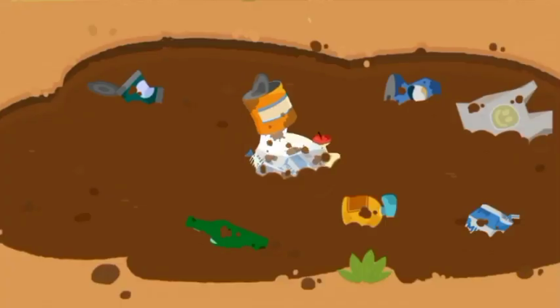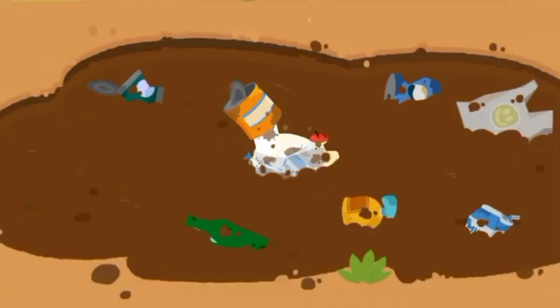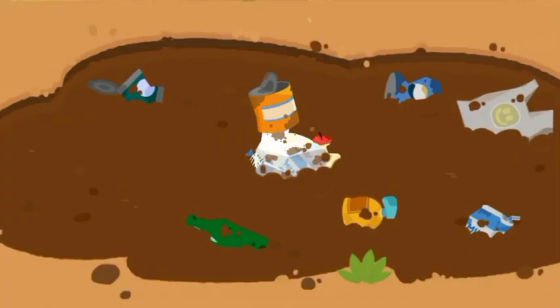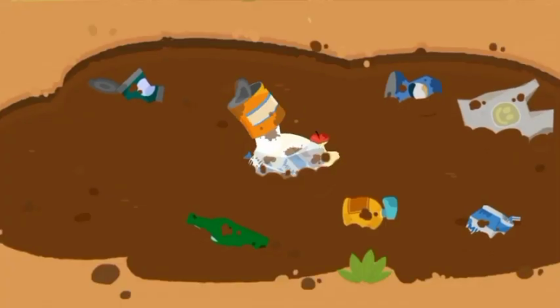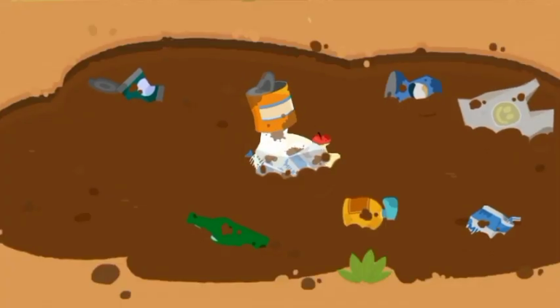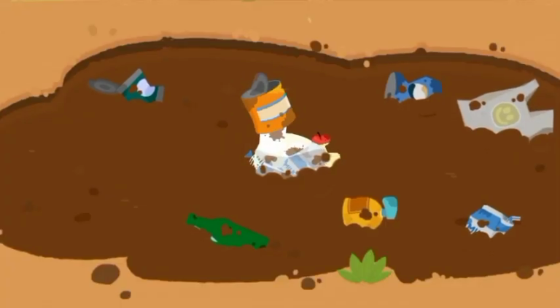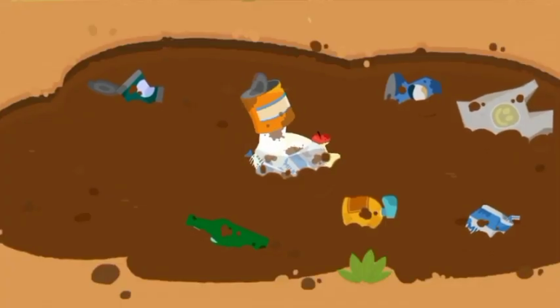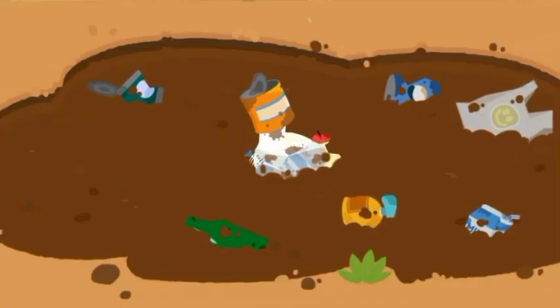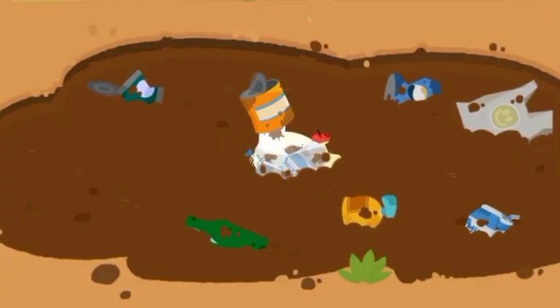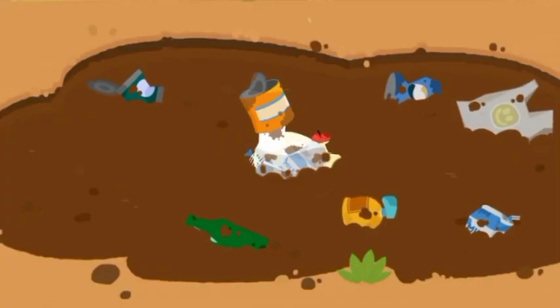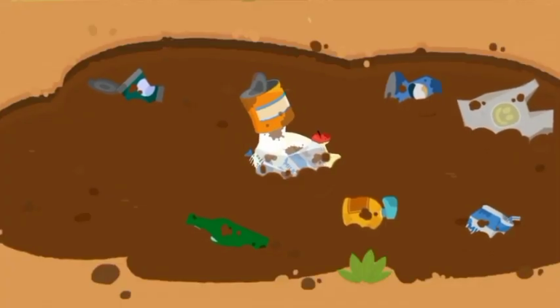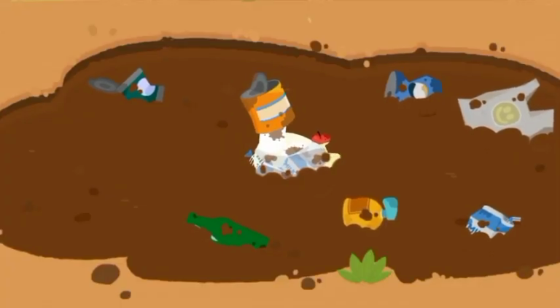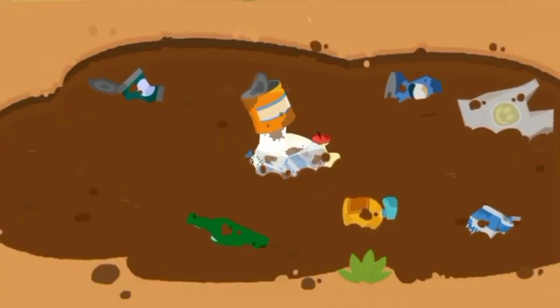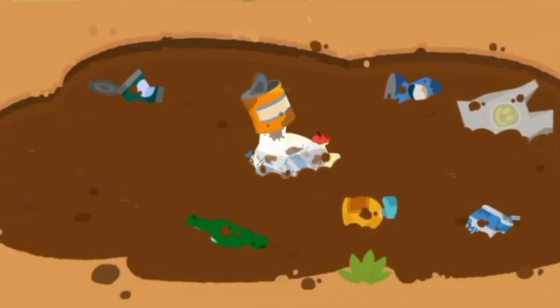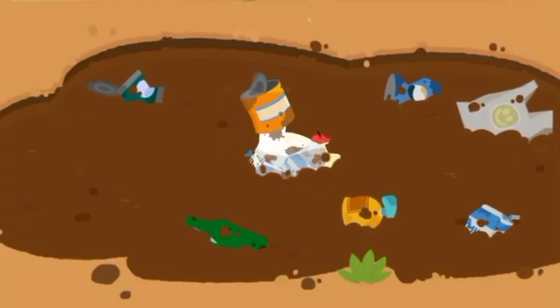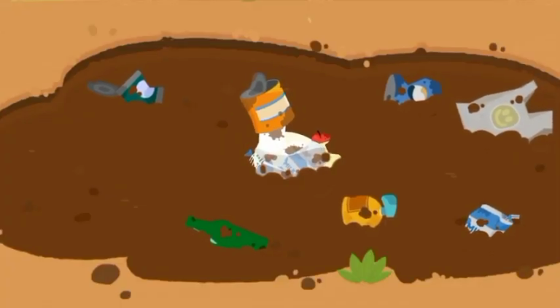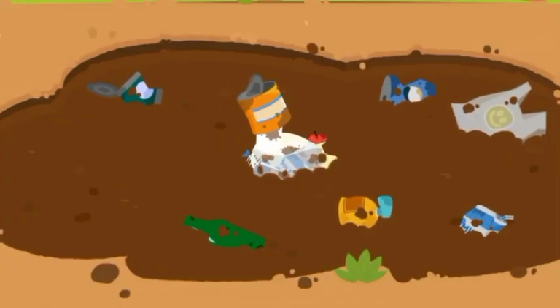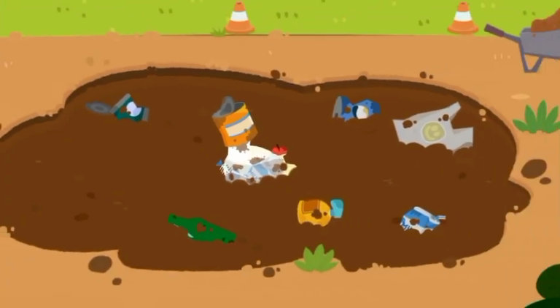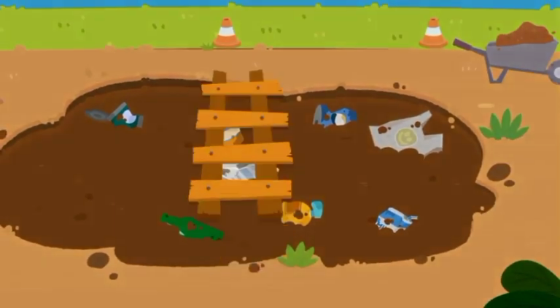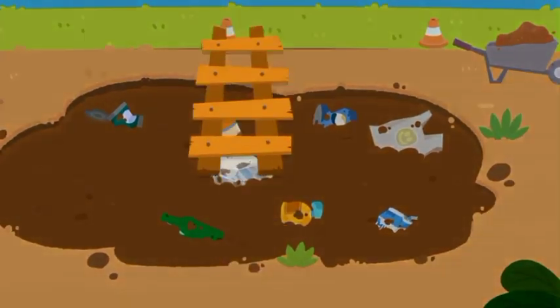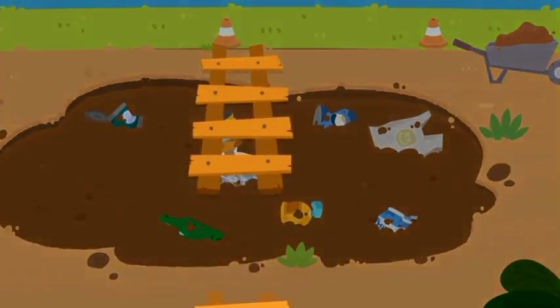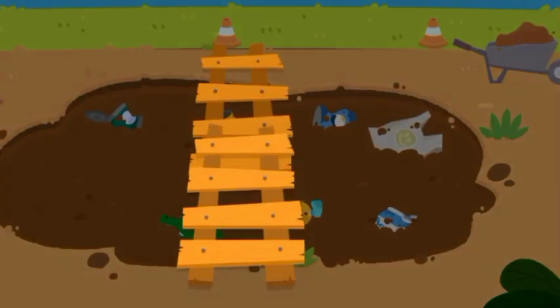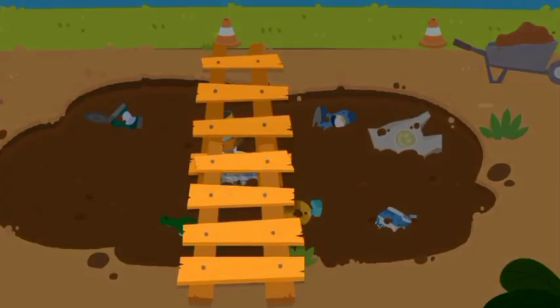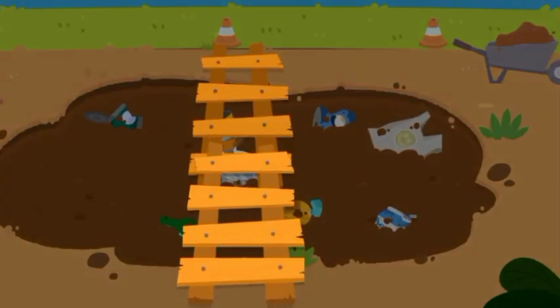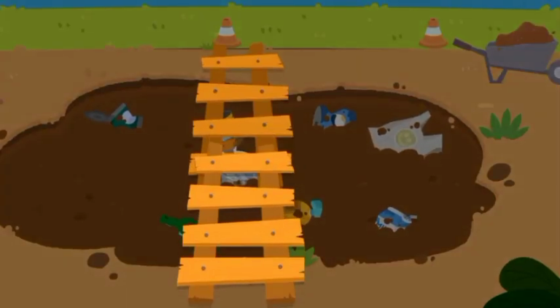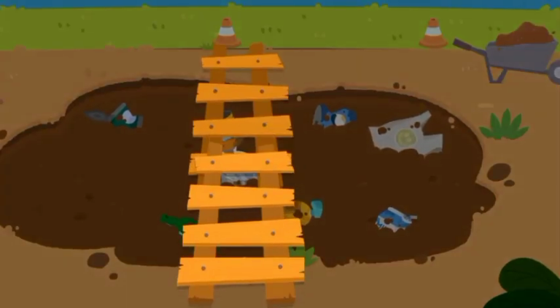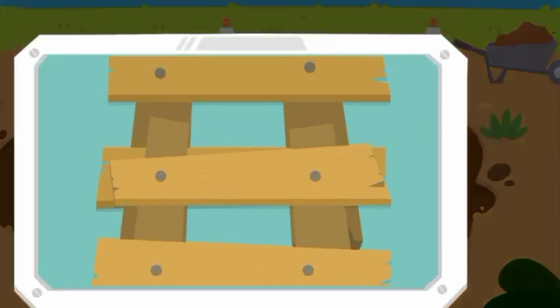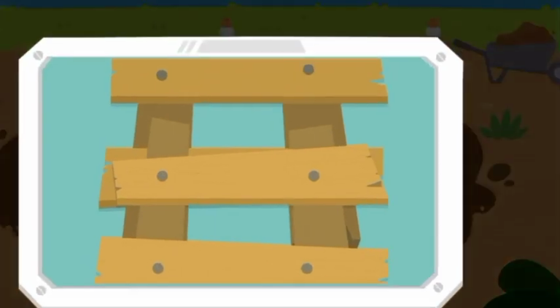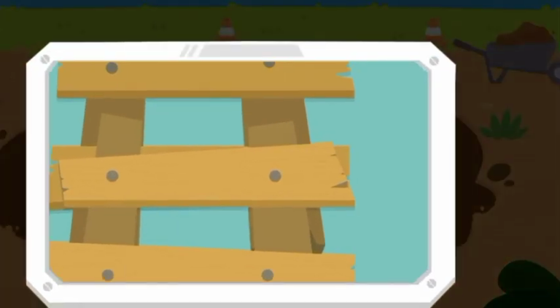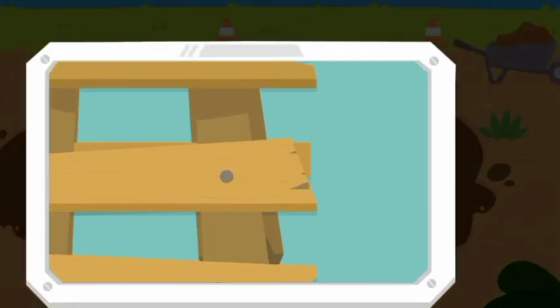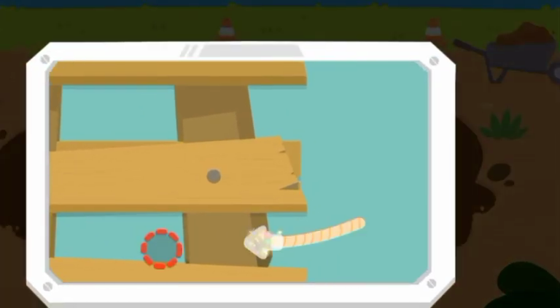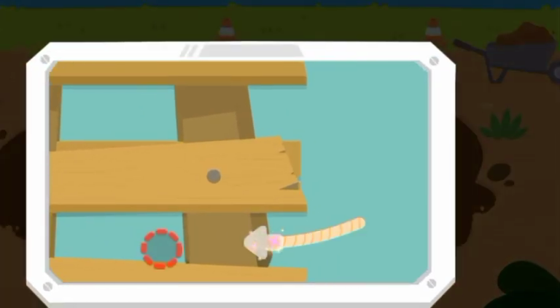Oh no, the duck got stuck in the muddy puddle. Let's build a bridge with a ladder to get it out.